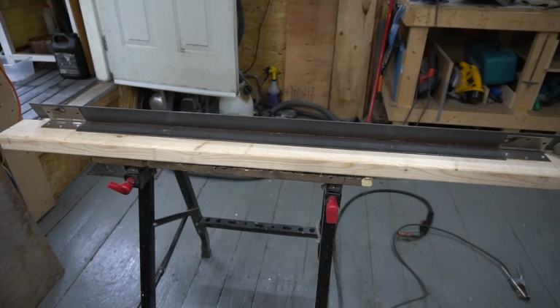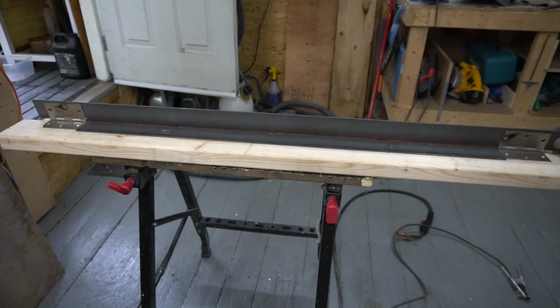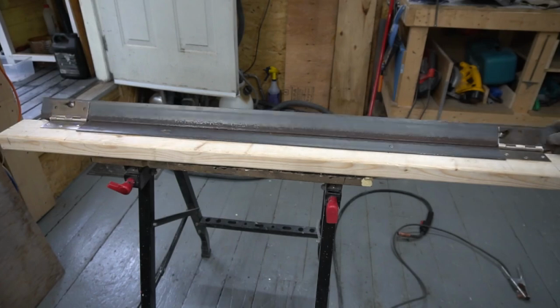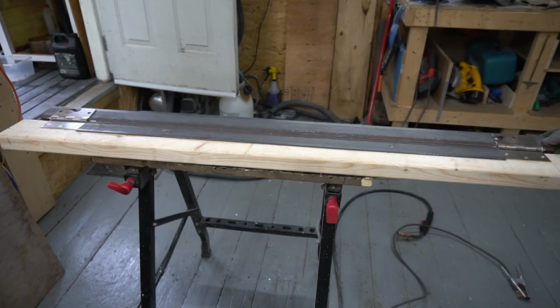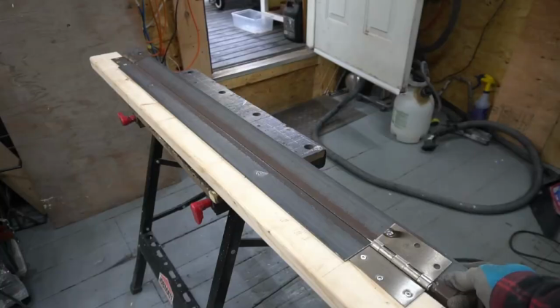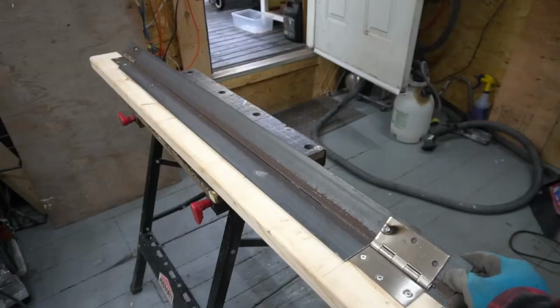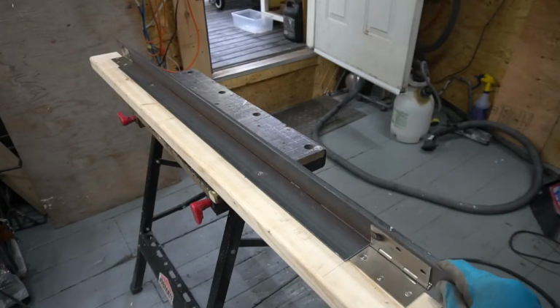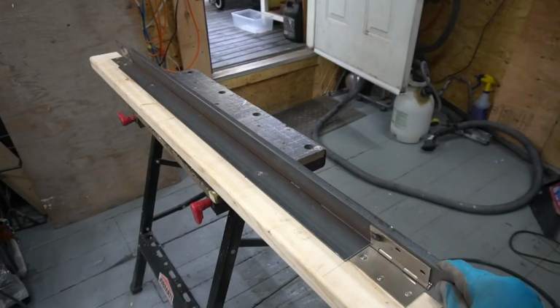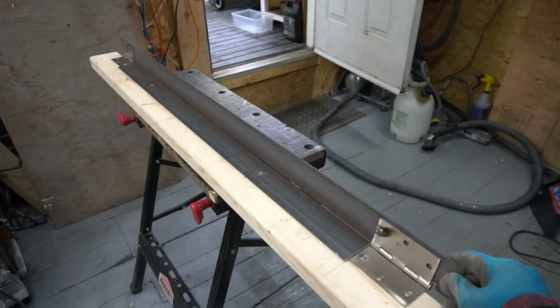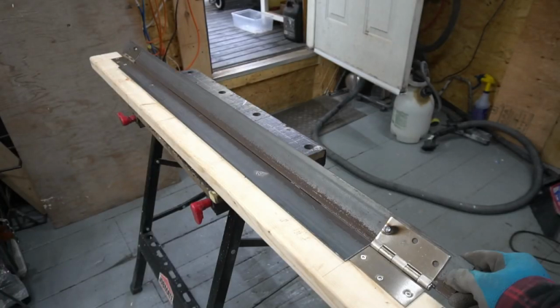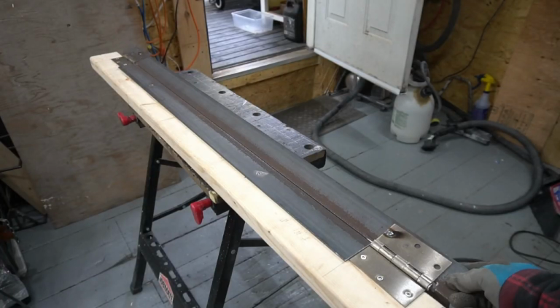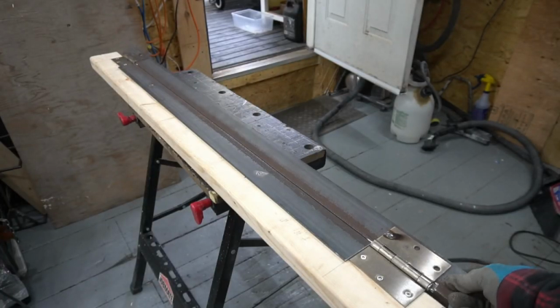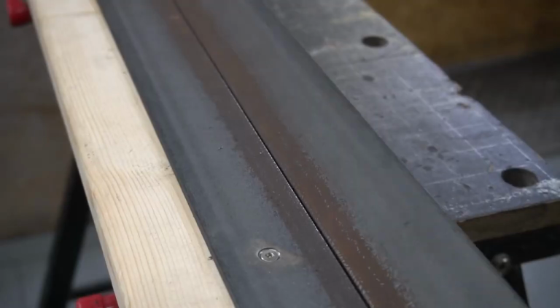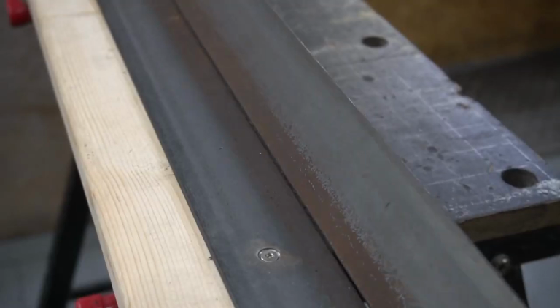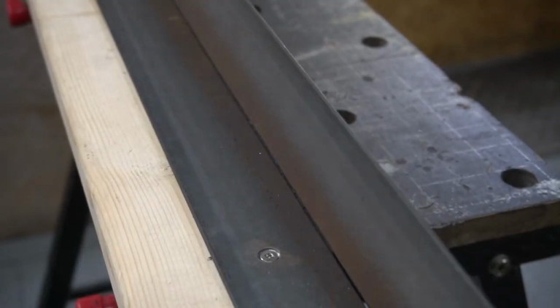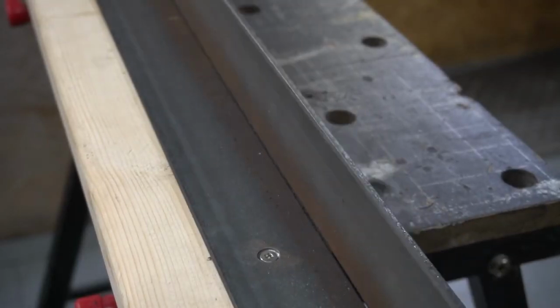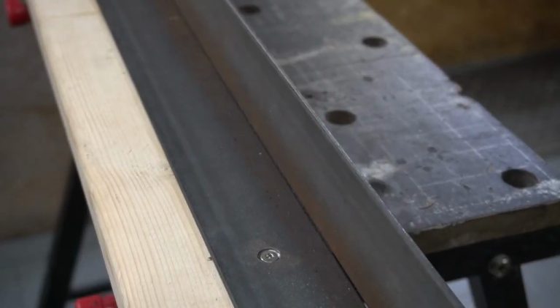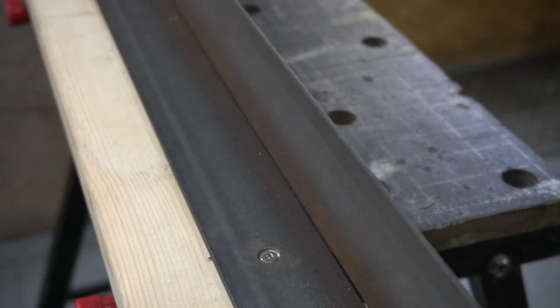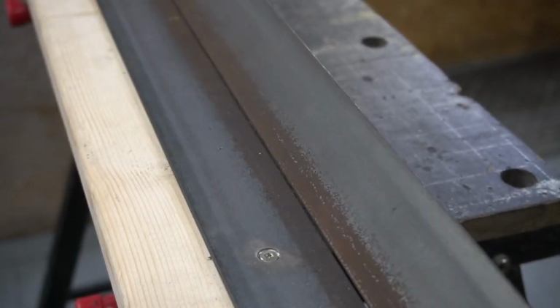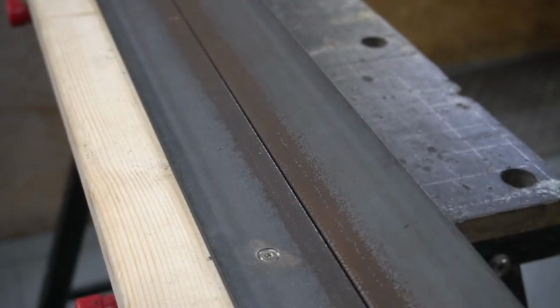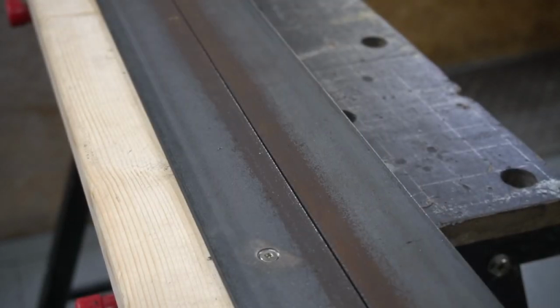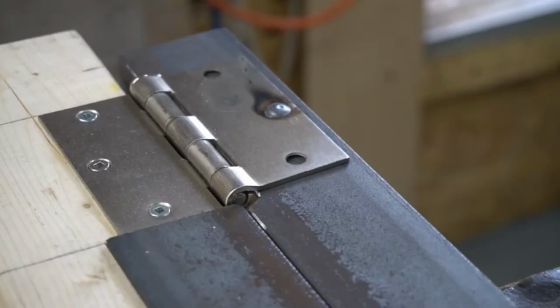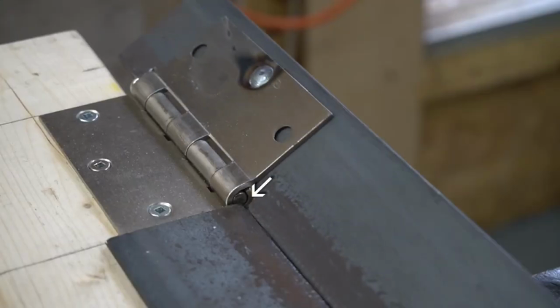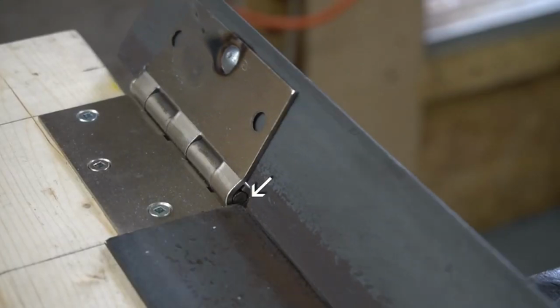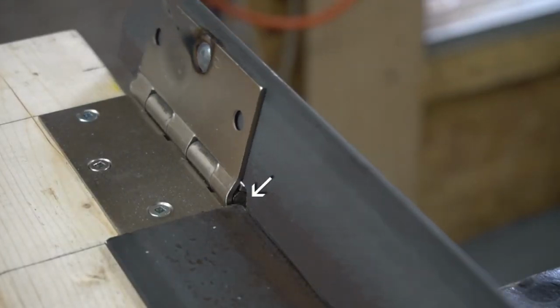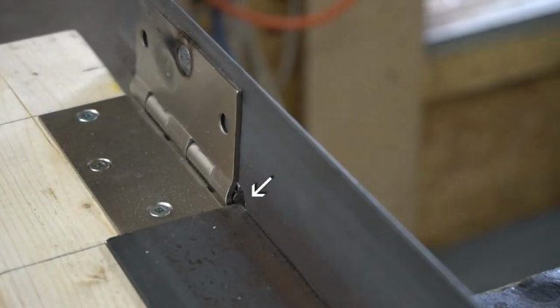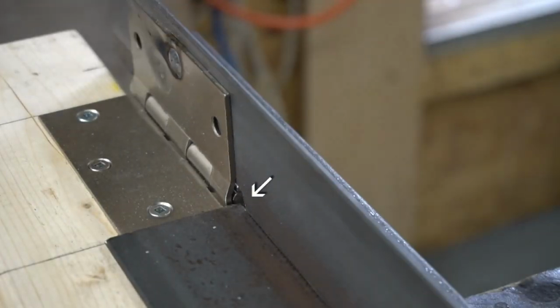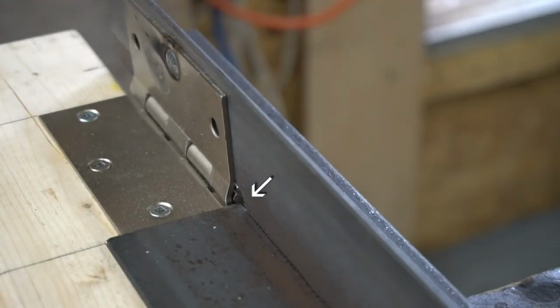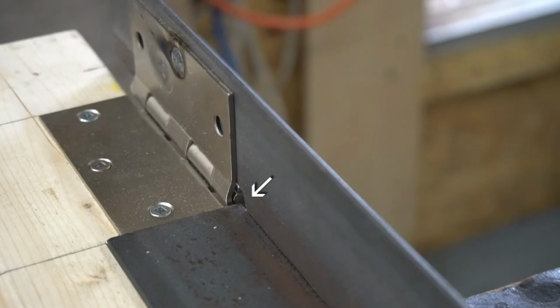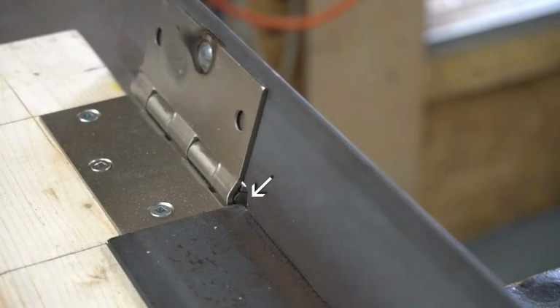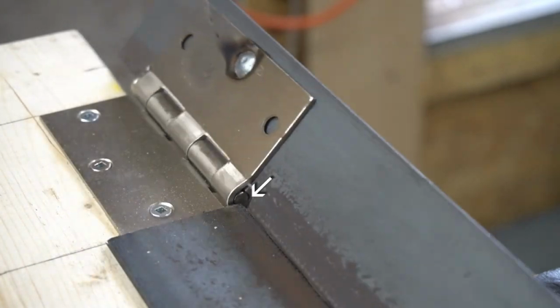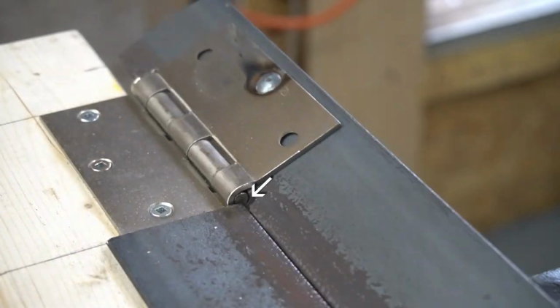If you don't reverse the hinge, the two pieces of angle steel will not bend exactly at the midpoint.